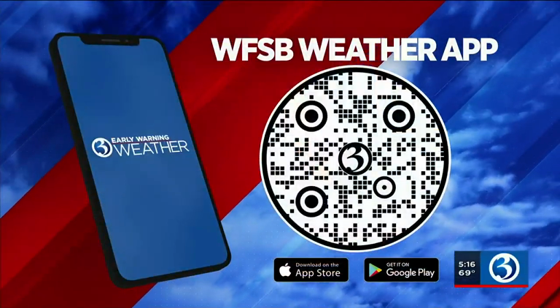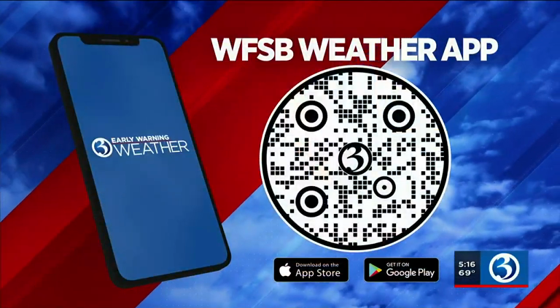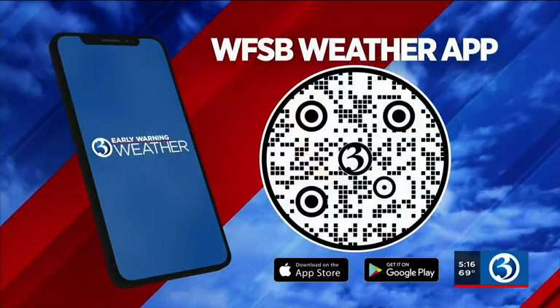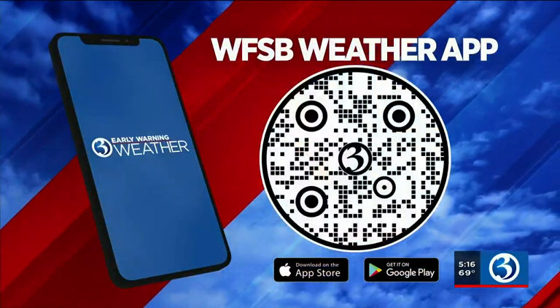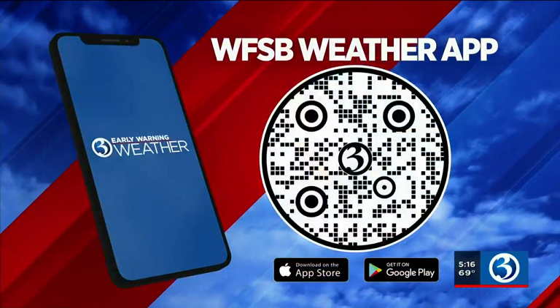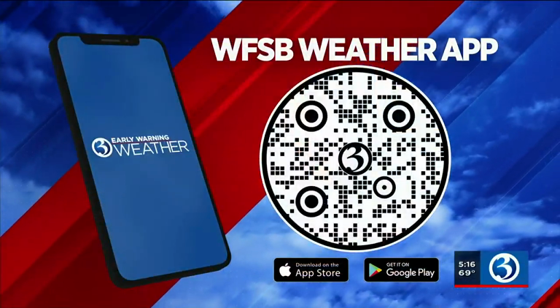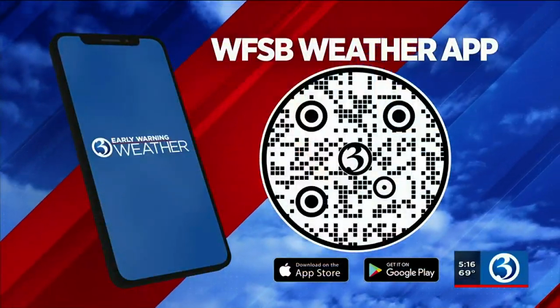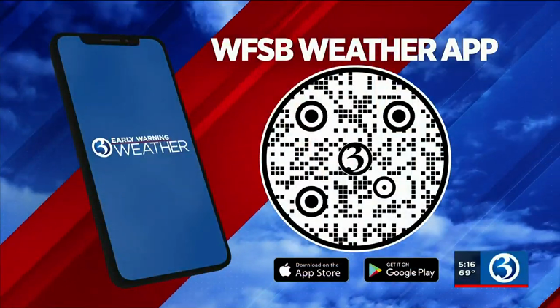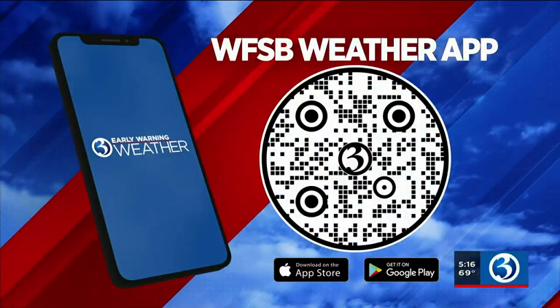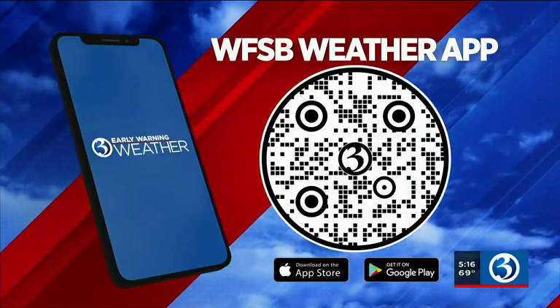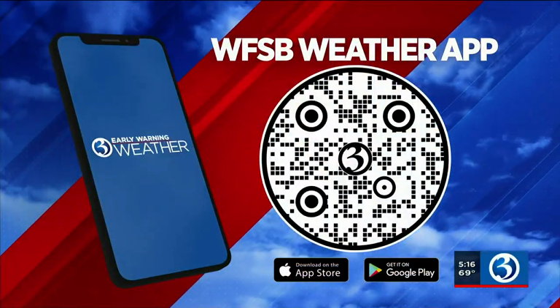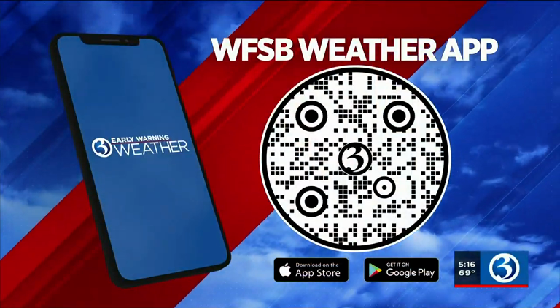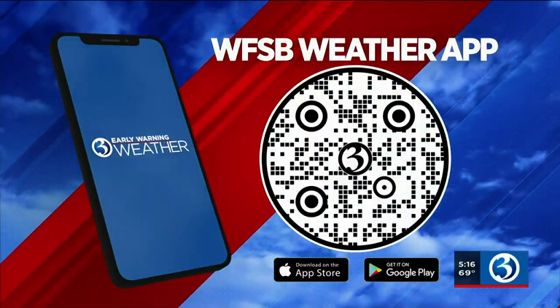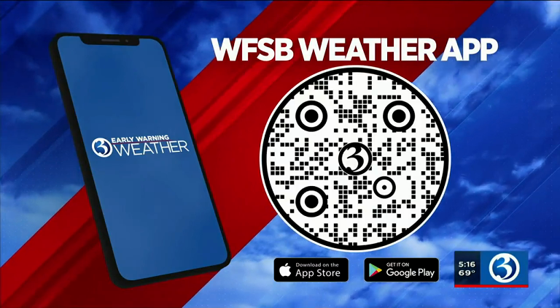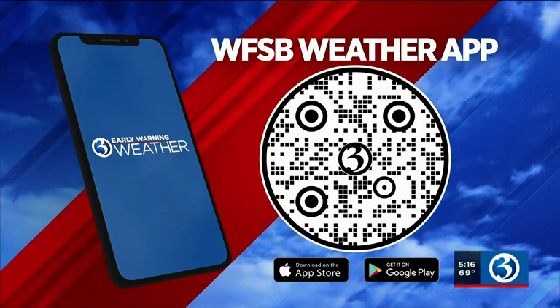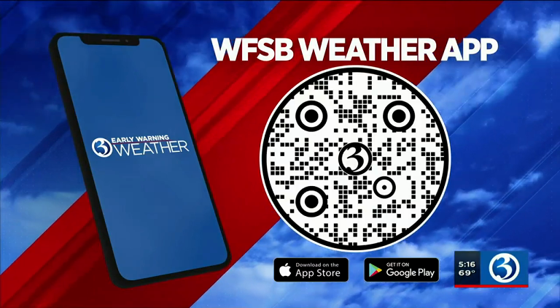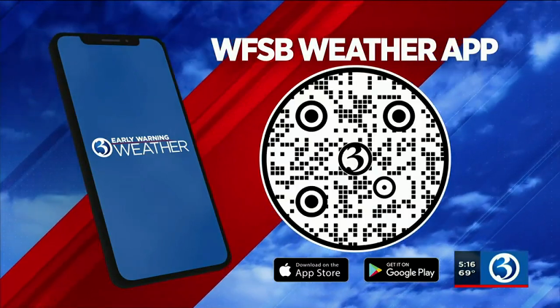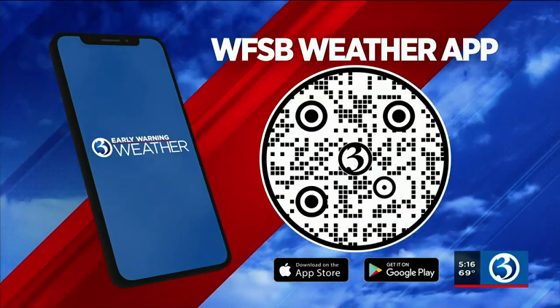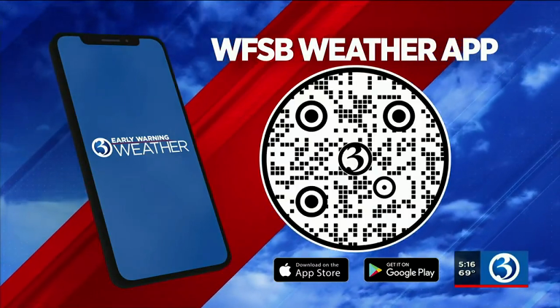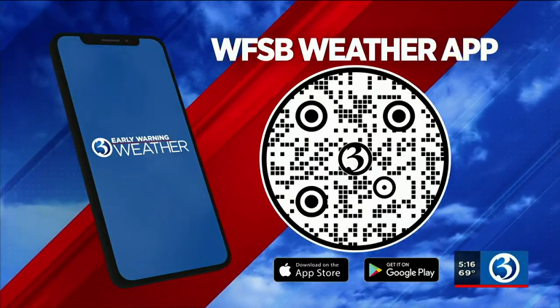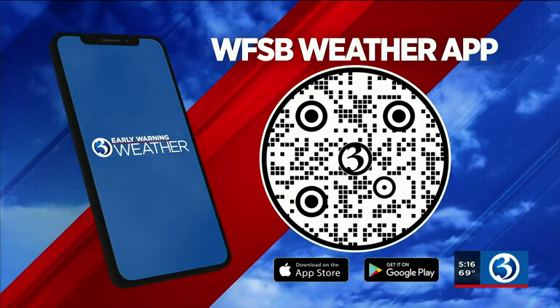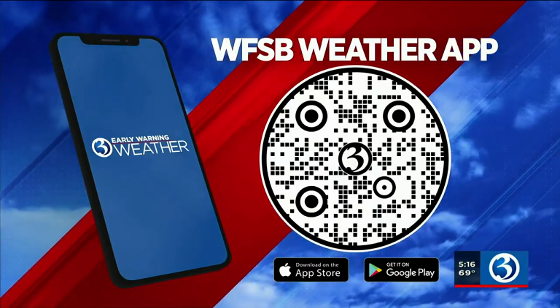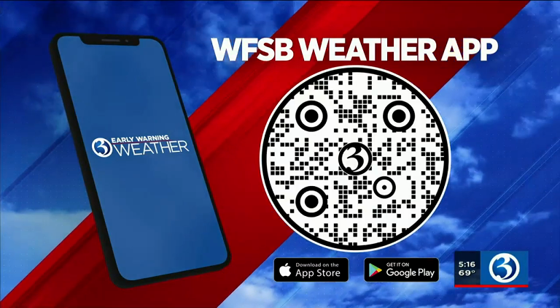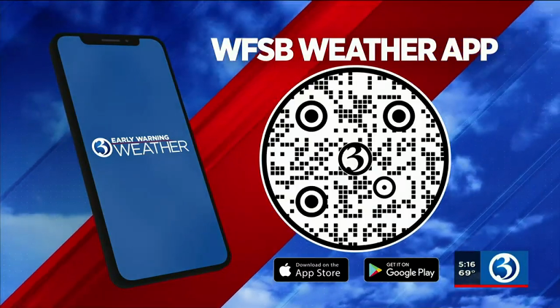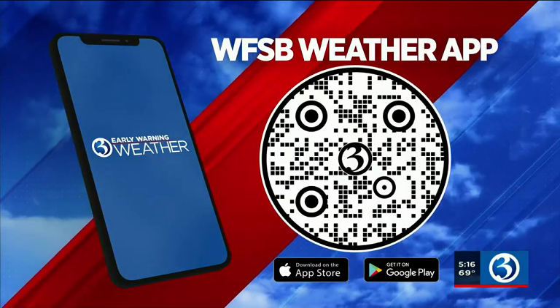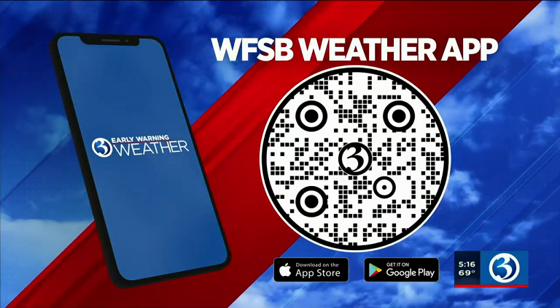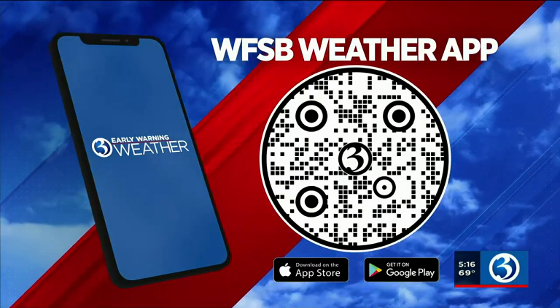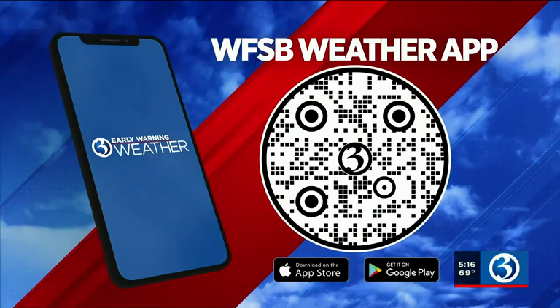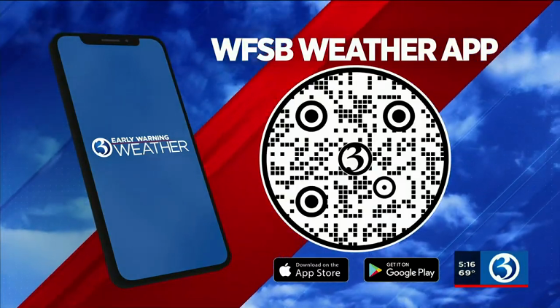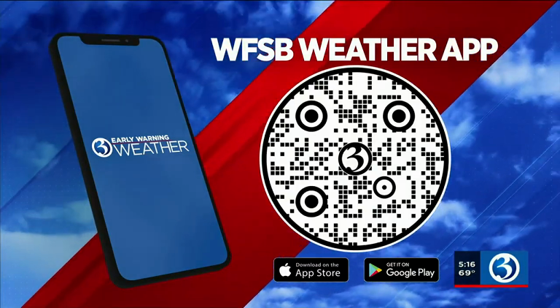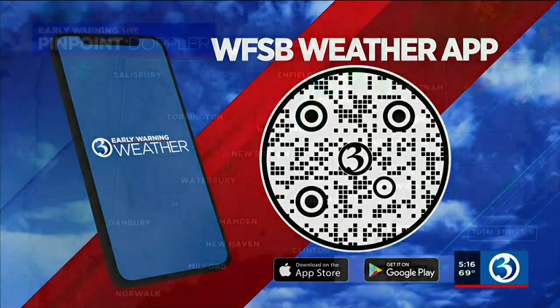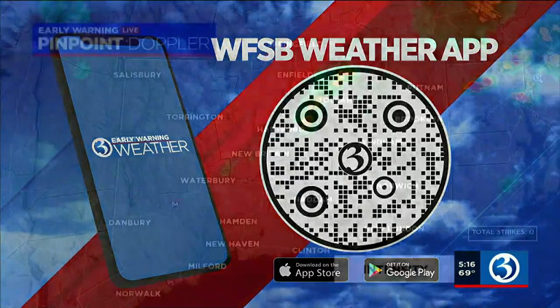Before you know it, you'll have the WFSB weather app. It's absolutely free and it is once again a great resource.